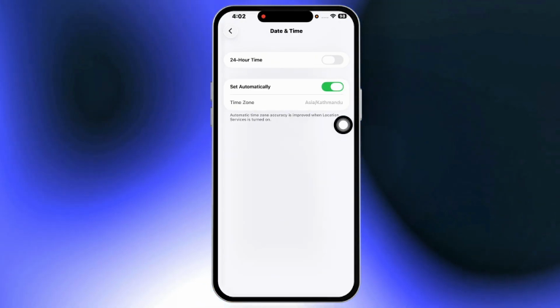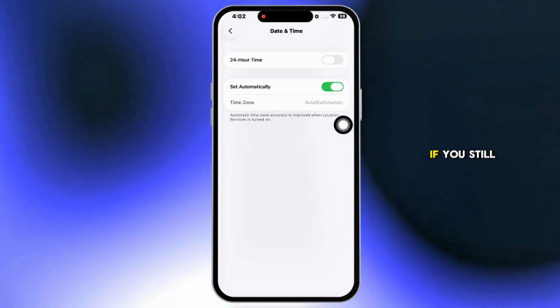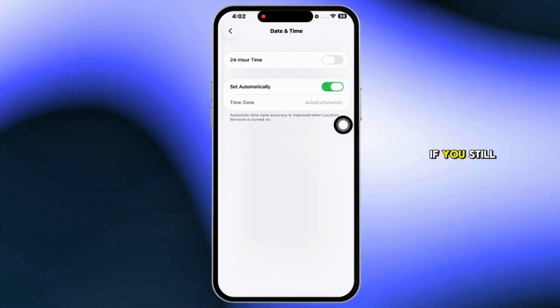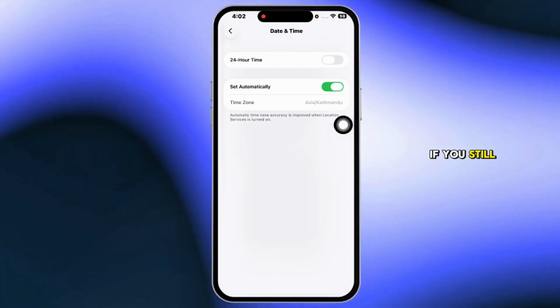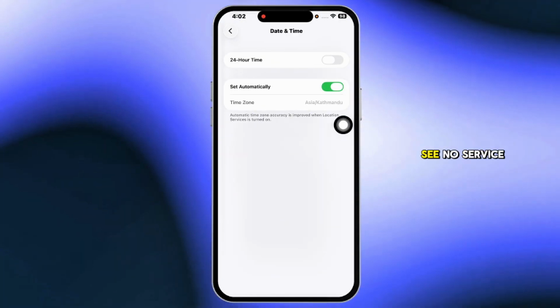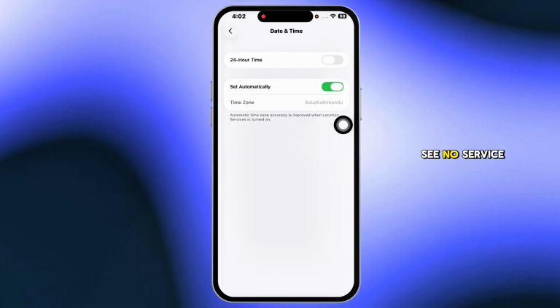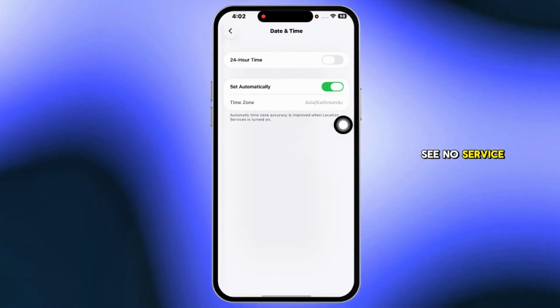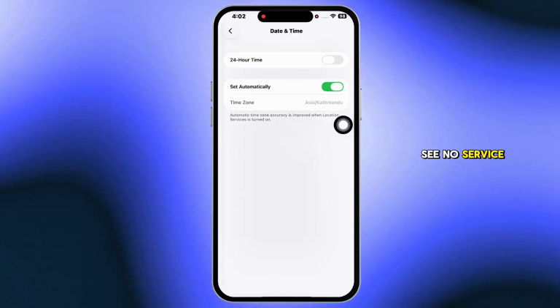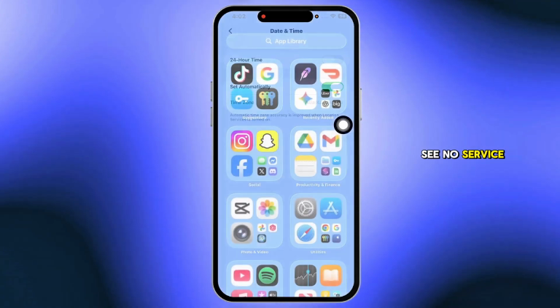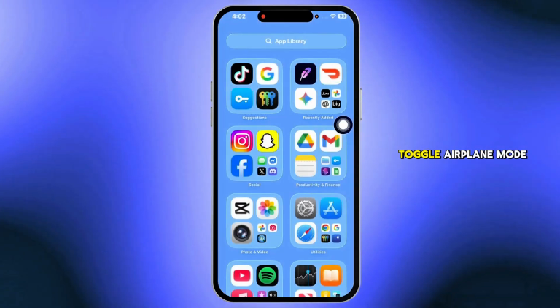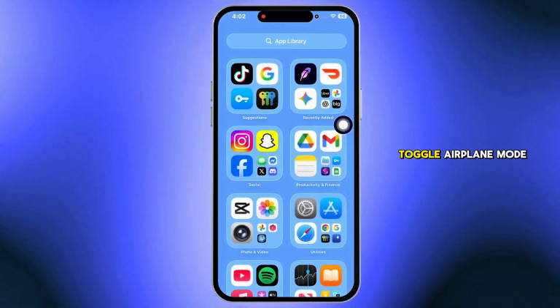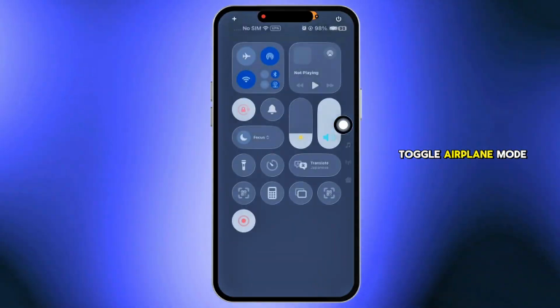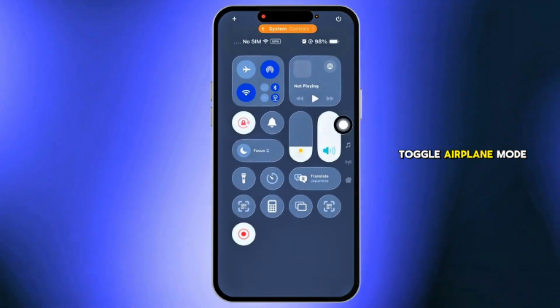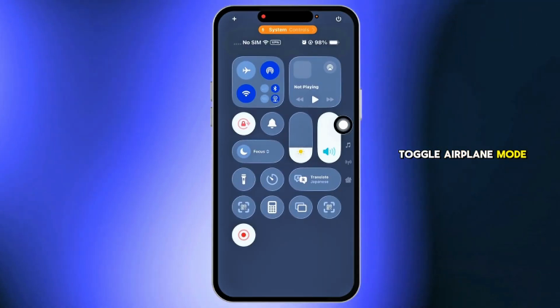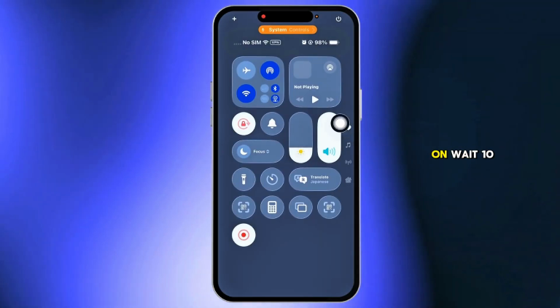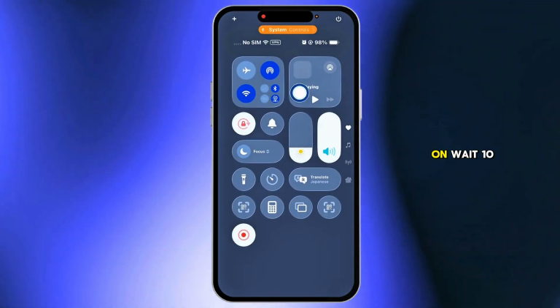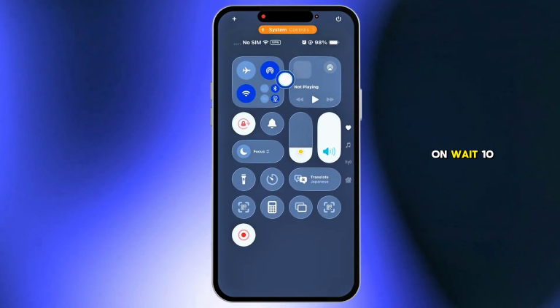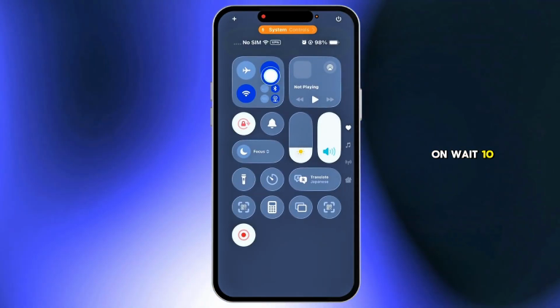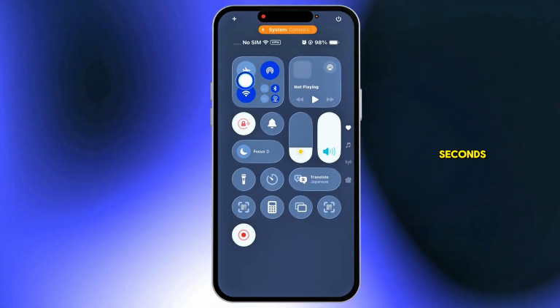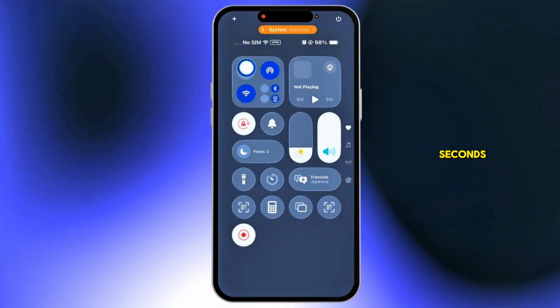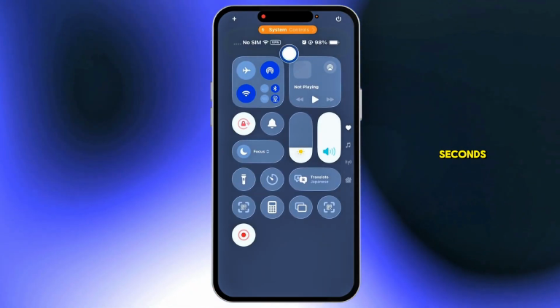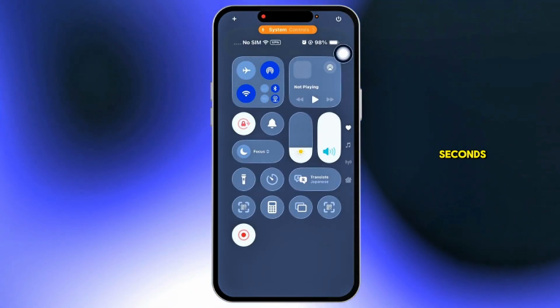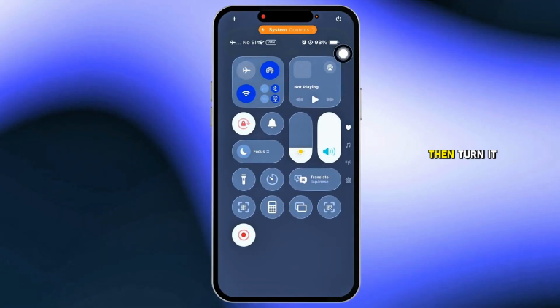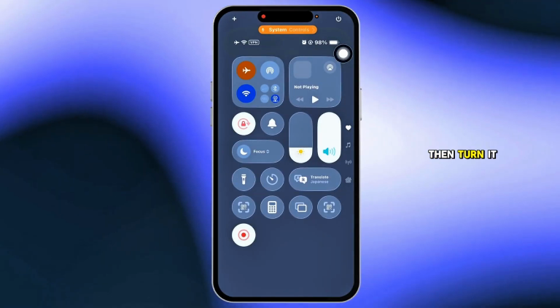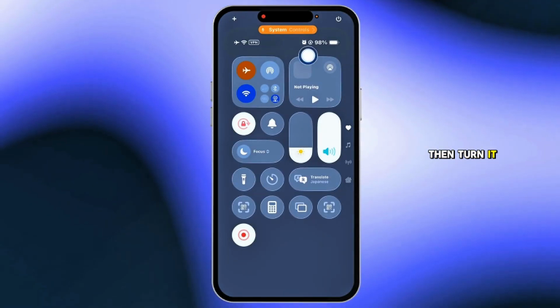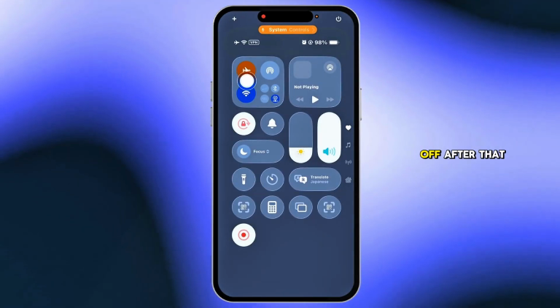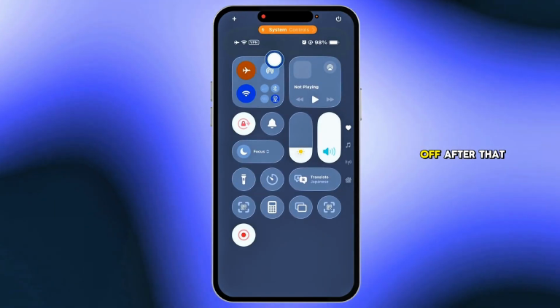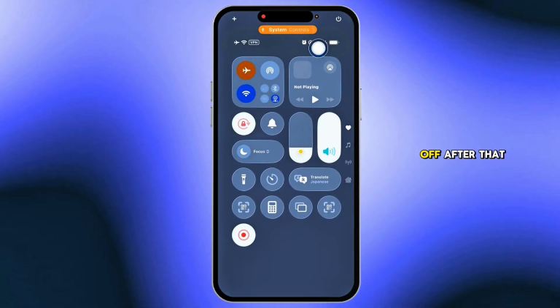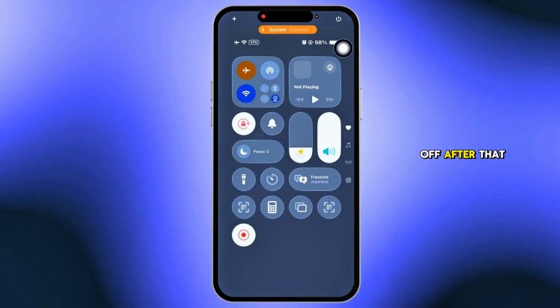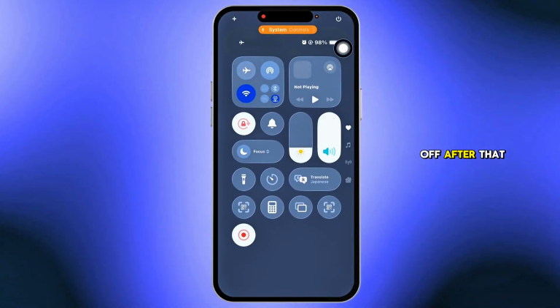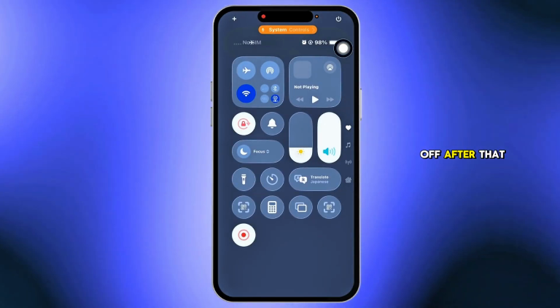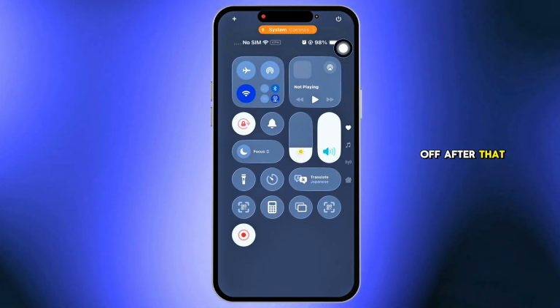If you still see no service, toggle Airplane Mode on, wait 10 seconds, then turn it off.